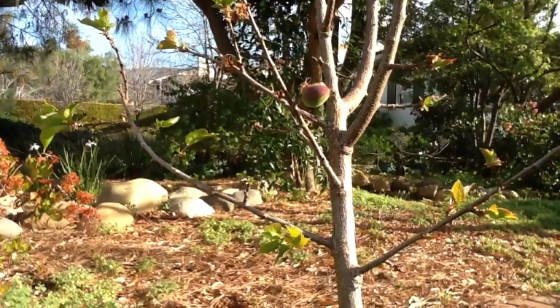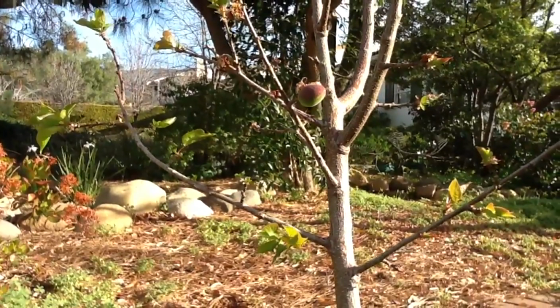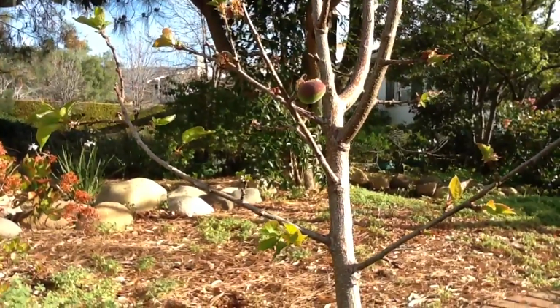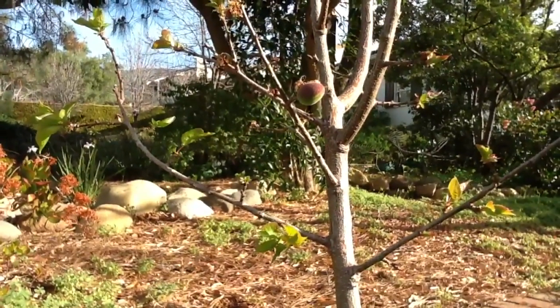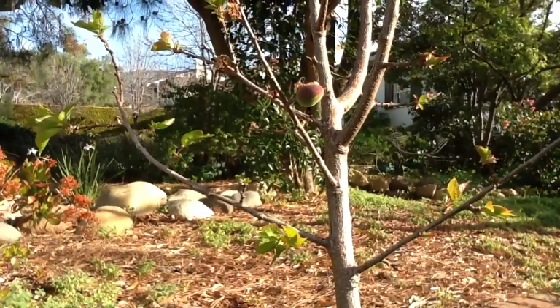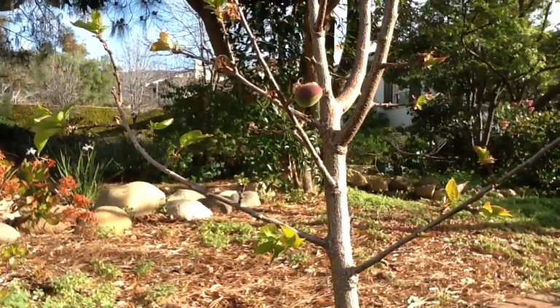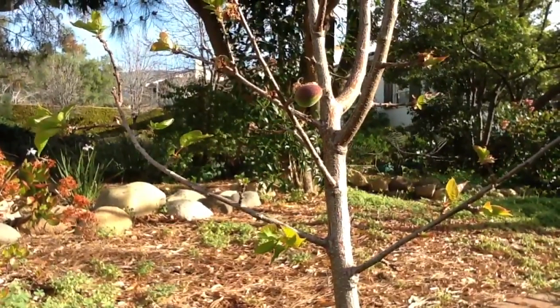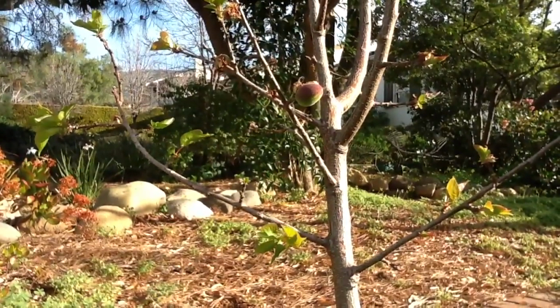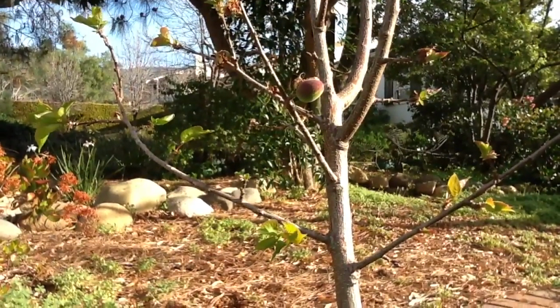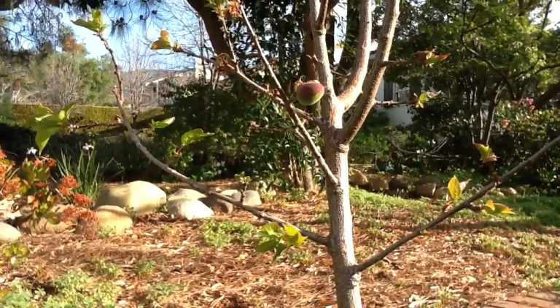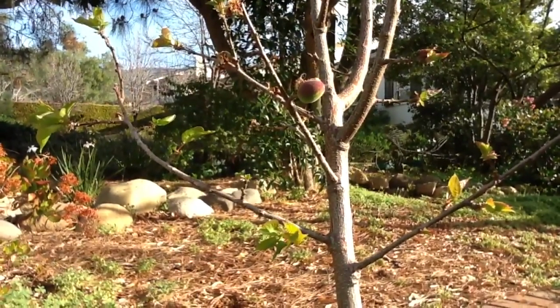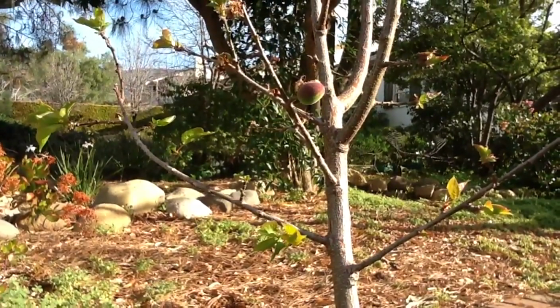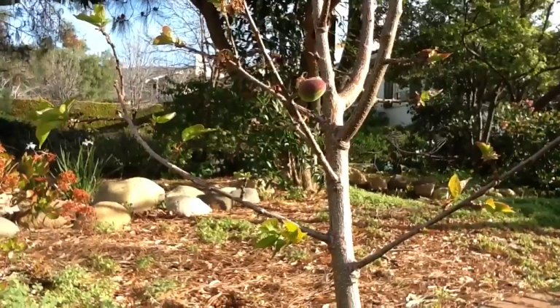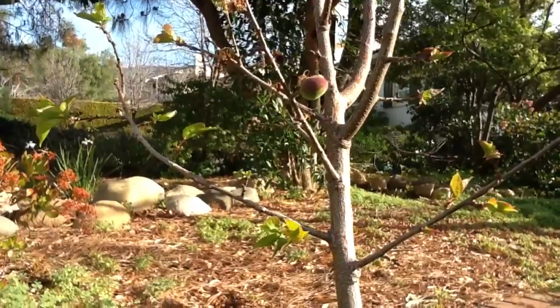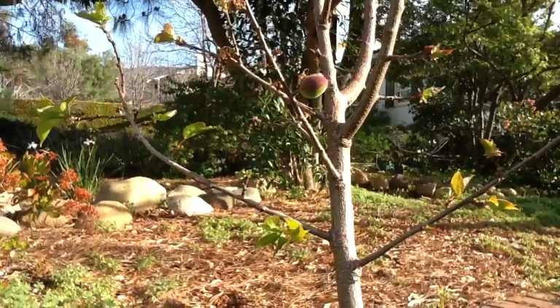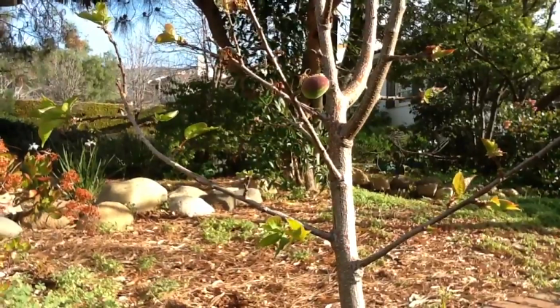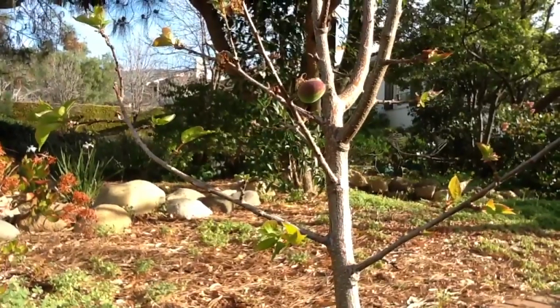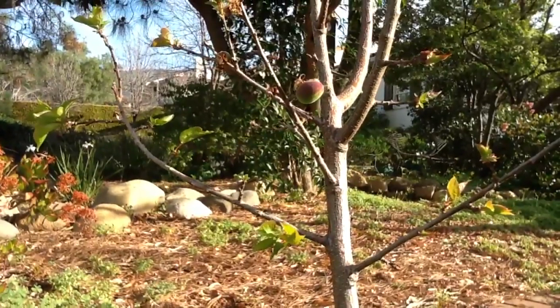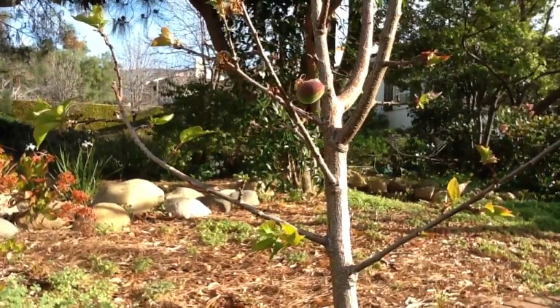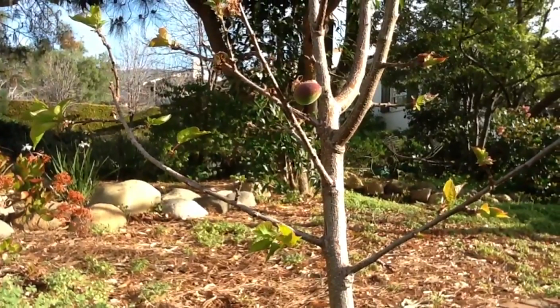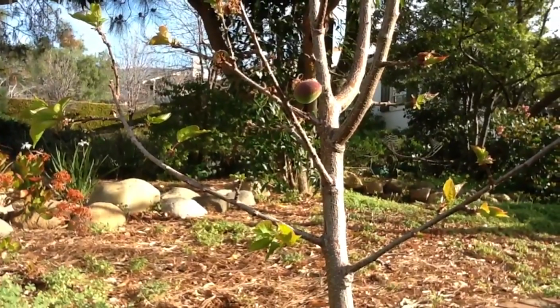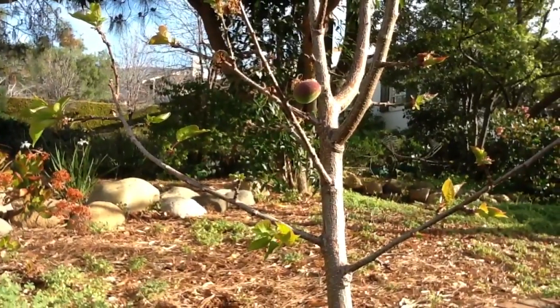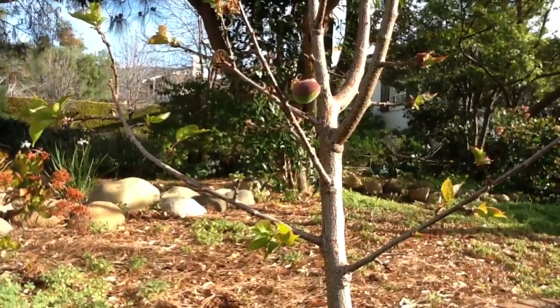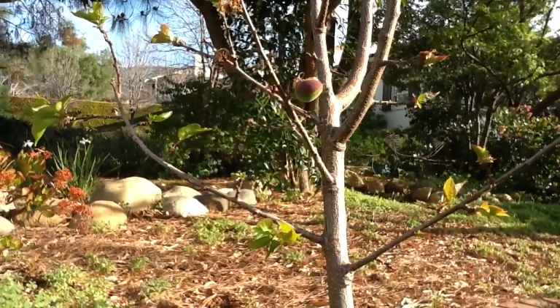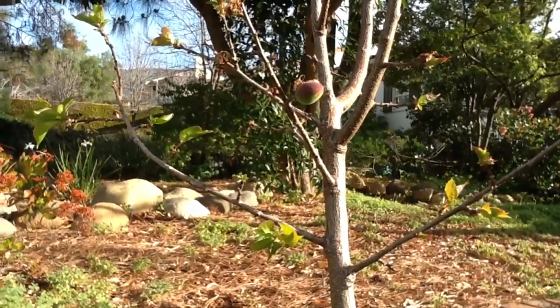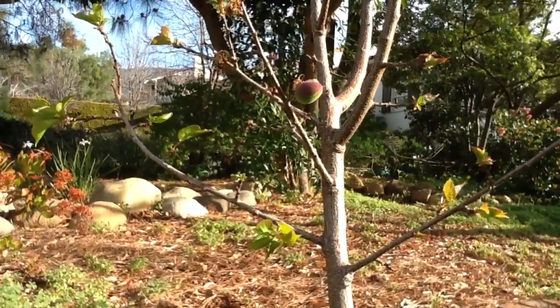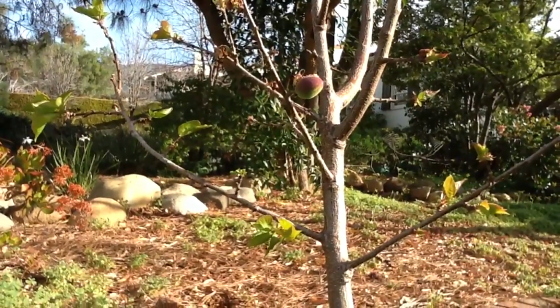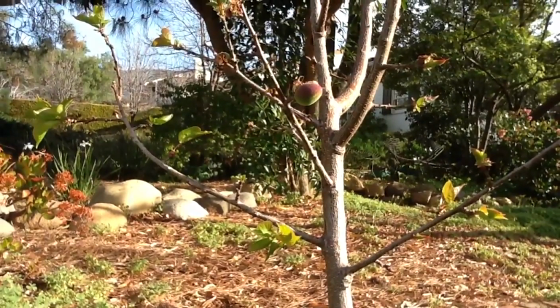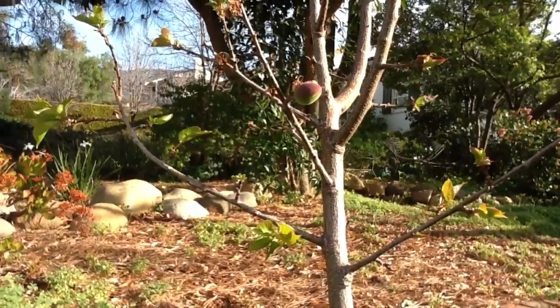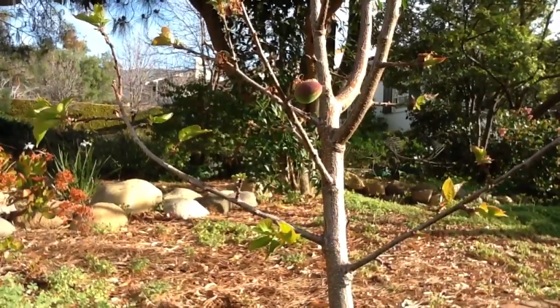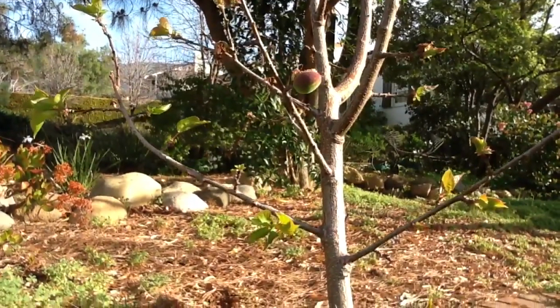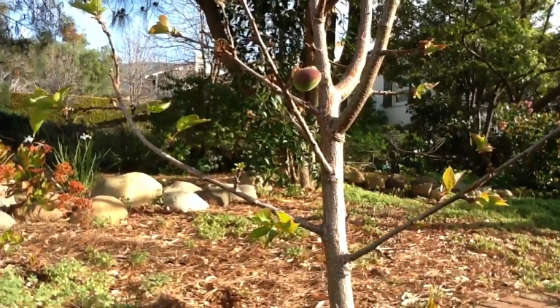Given that it's President's Day, it's too bad this isn't the first cherry of the season, but cherry trees don't grow very well in Santa Barbara.